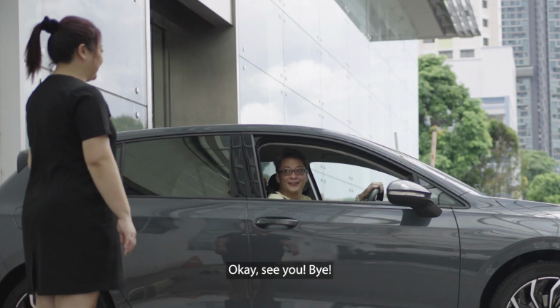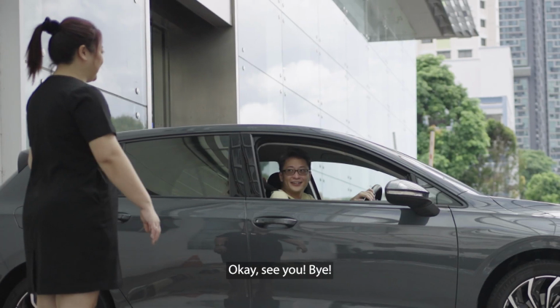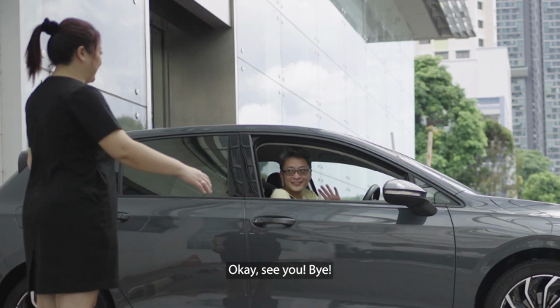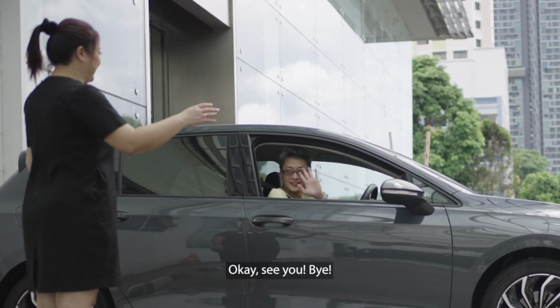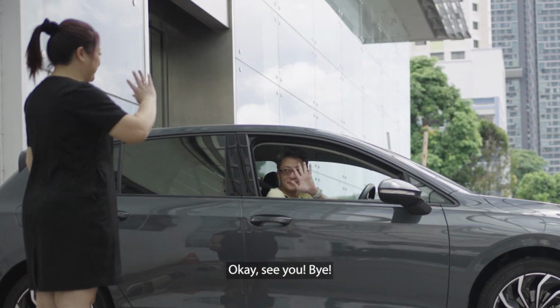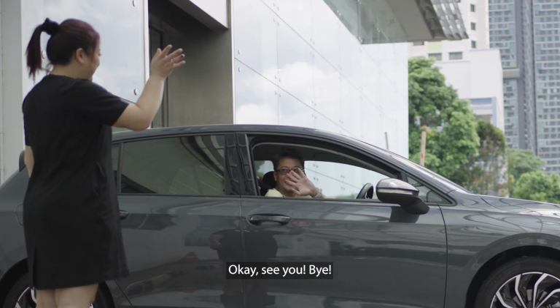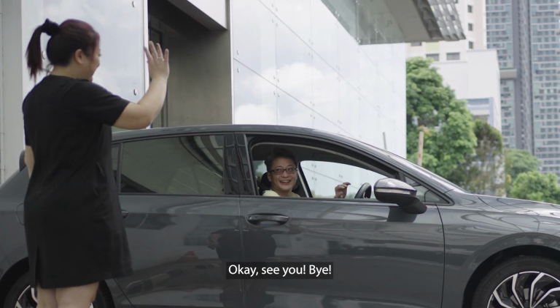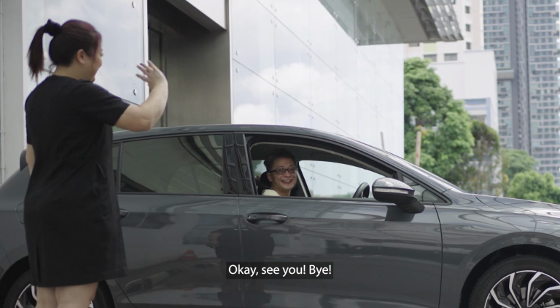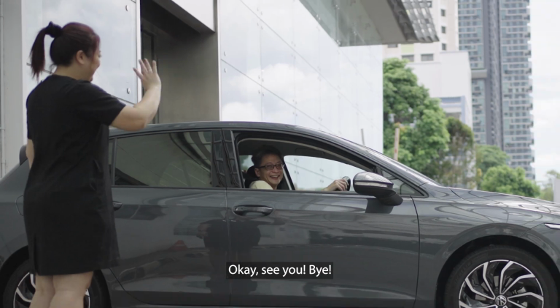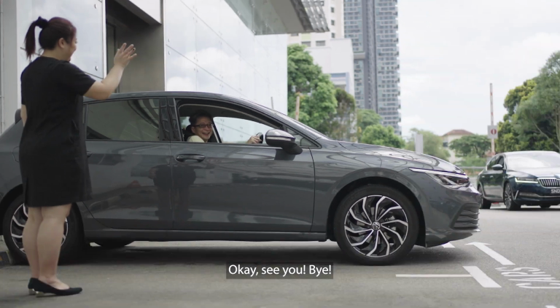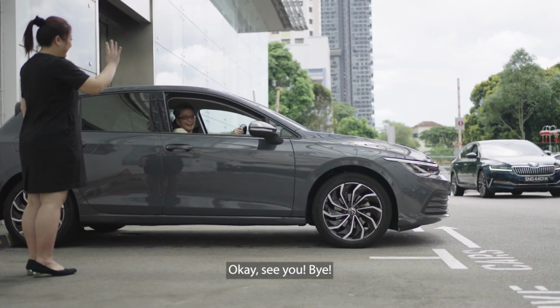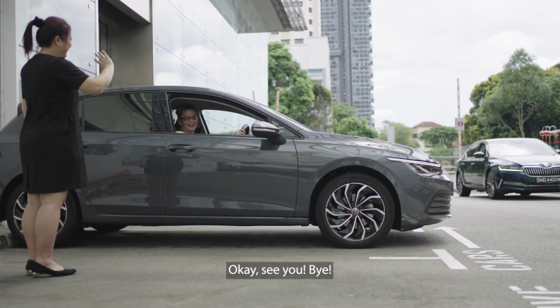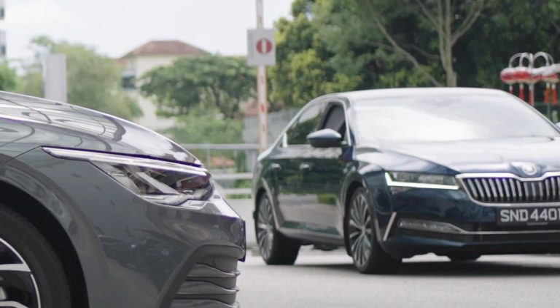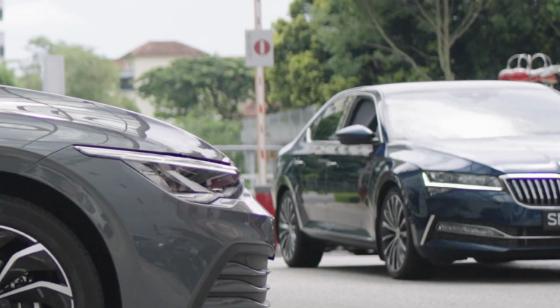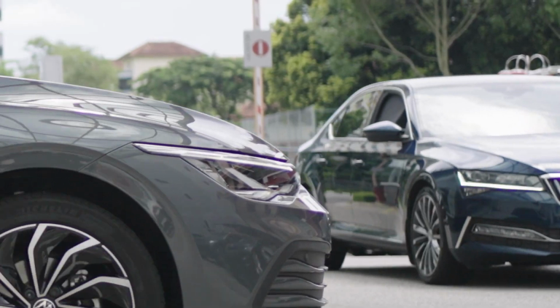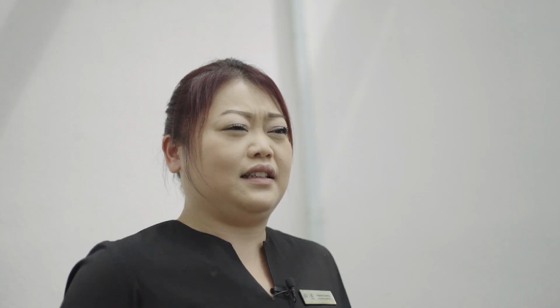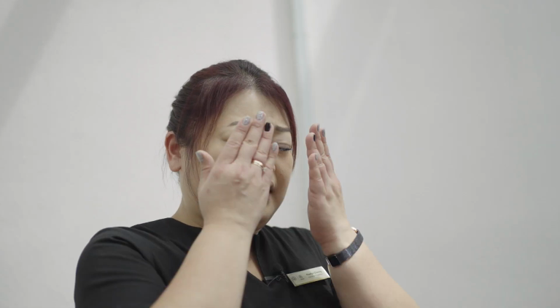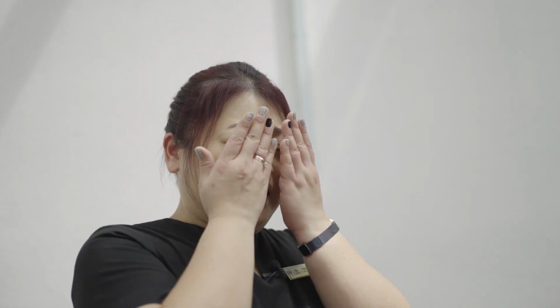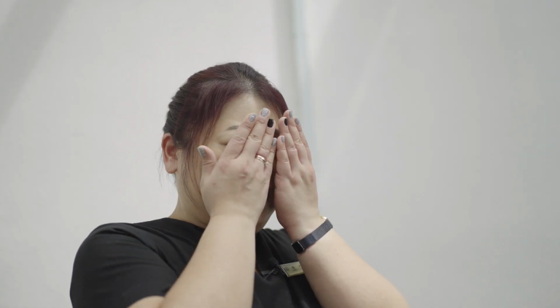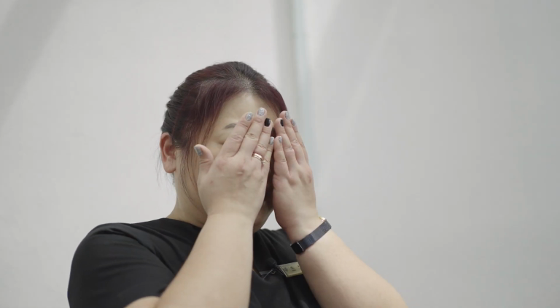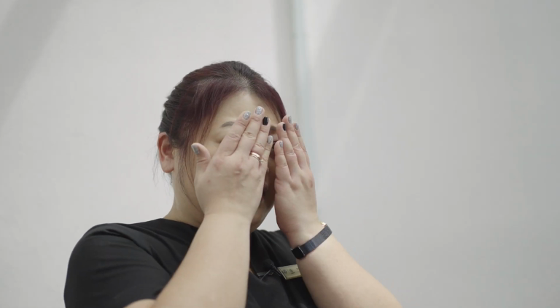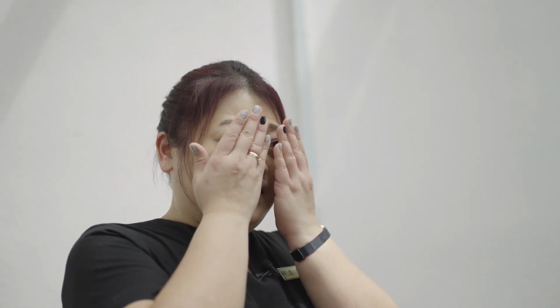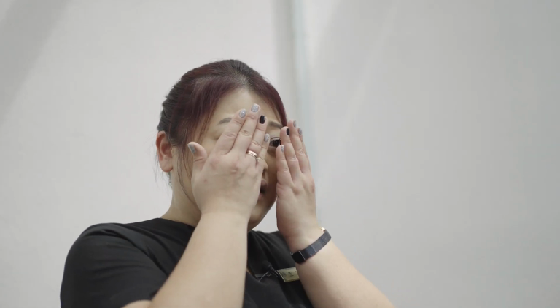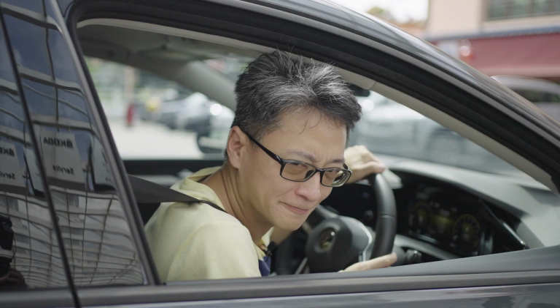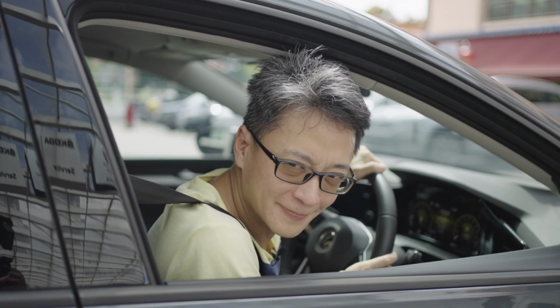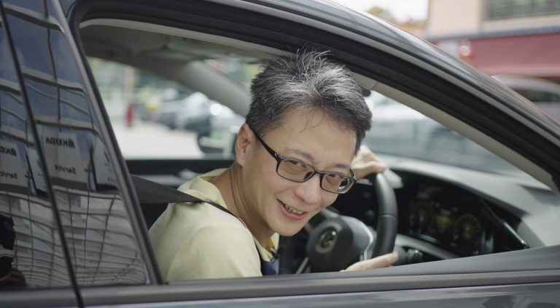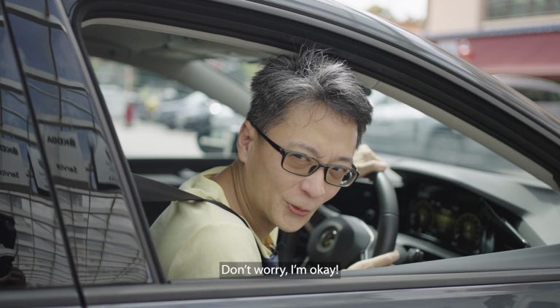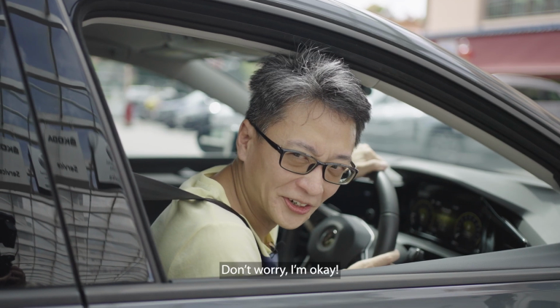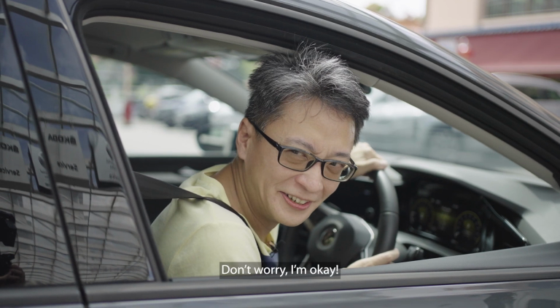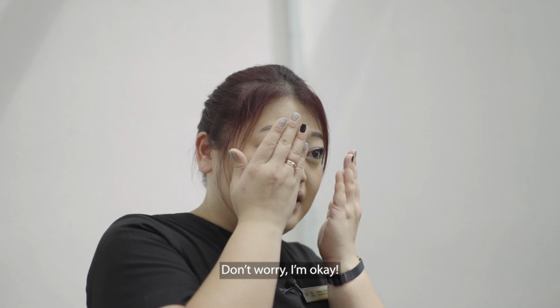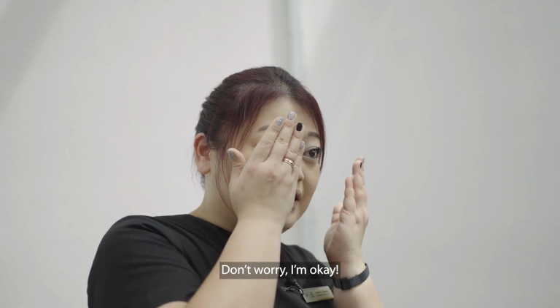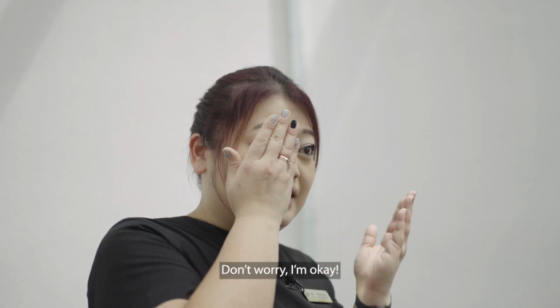Okay, see you! Bye! Don't worry, I'm okay! Yay!